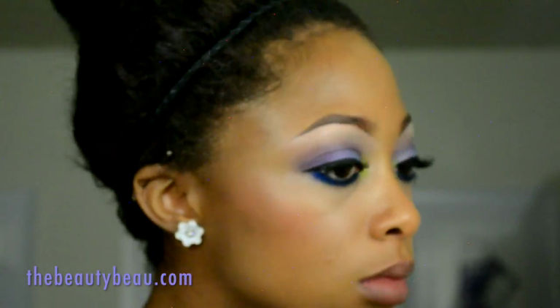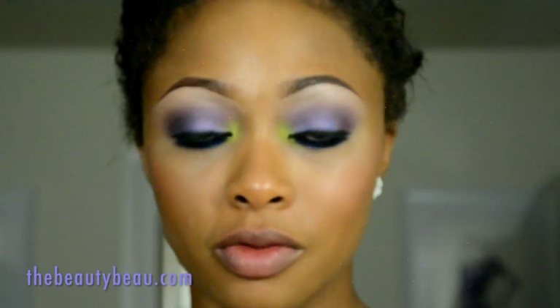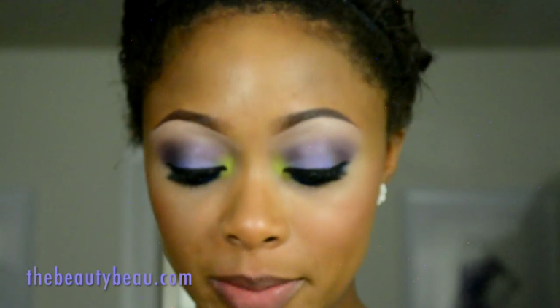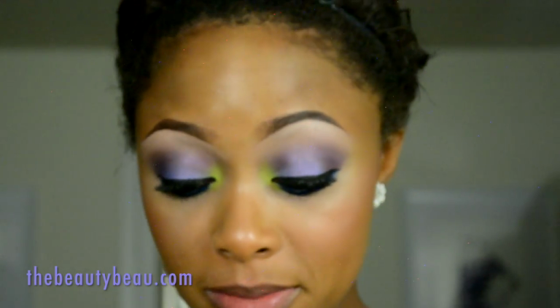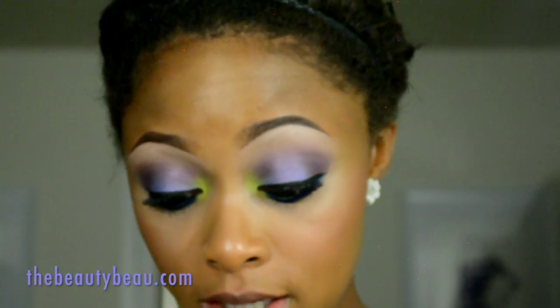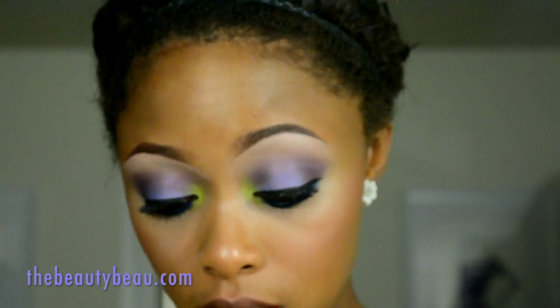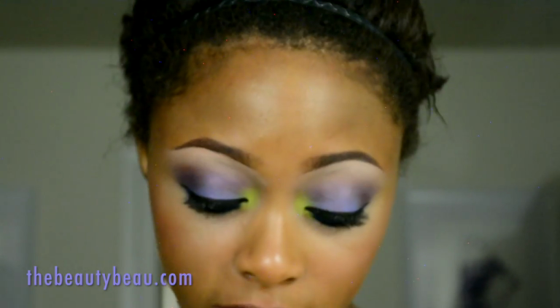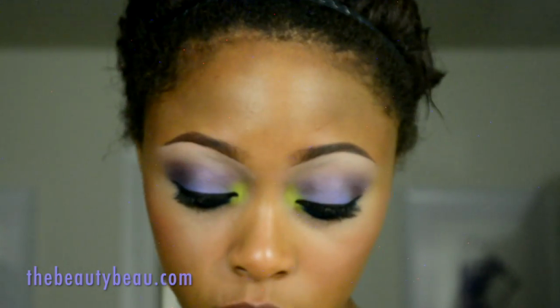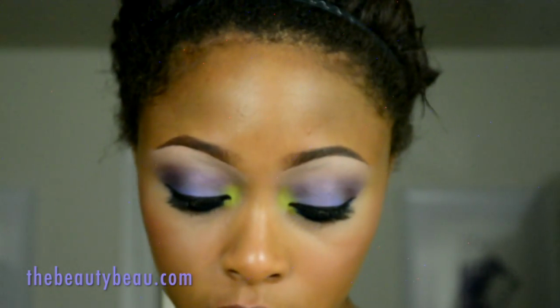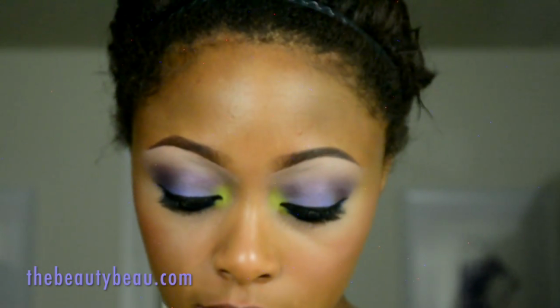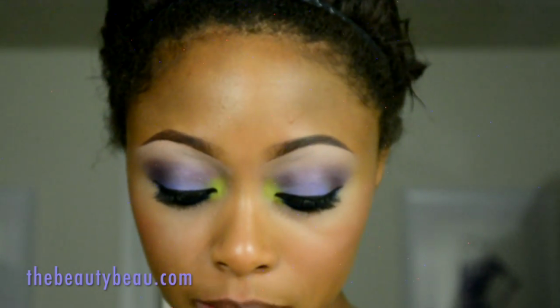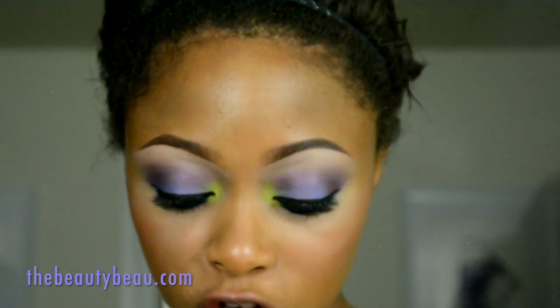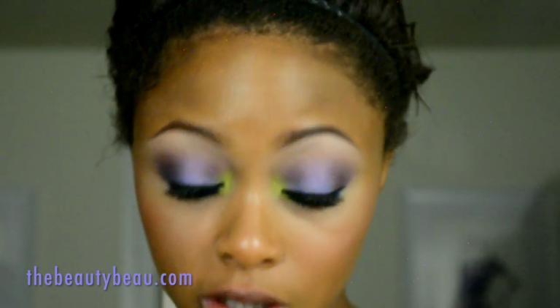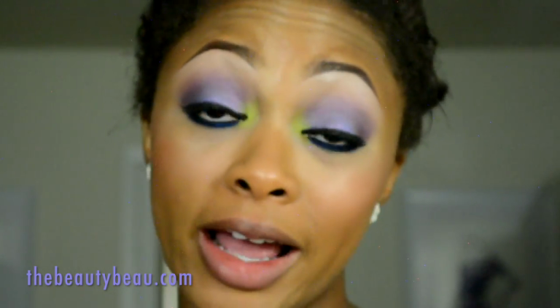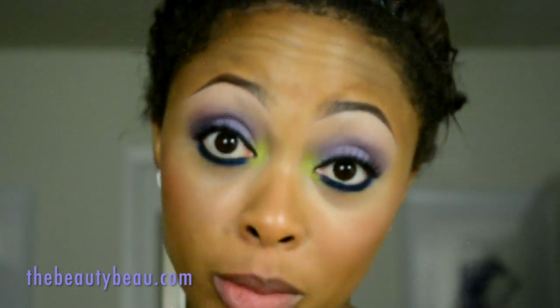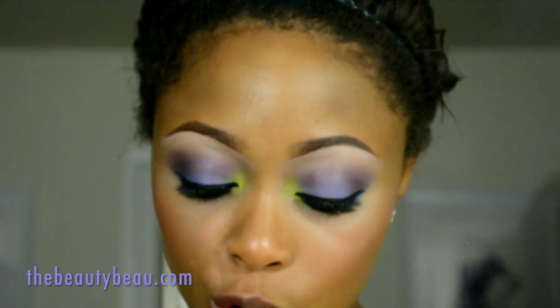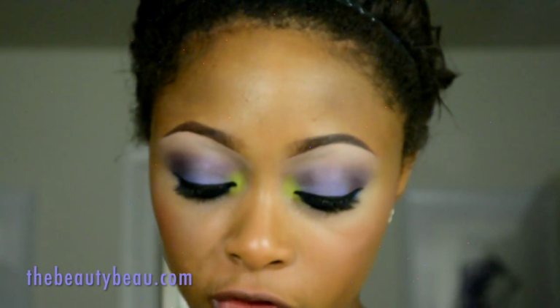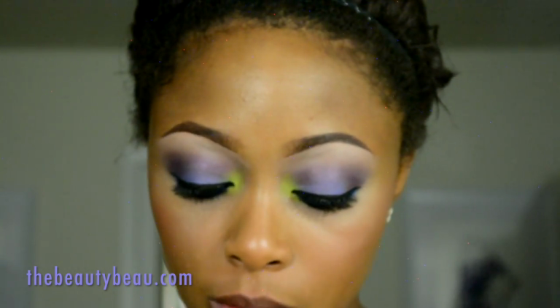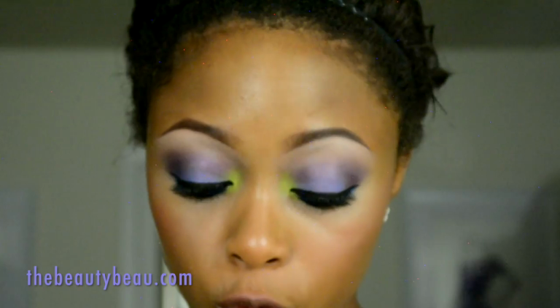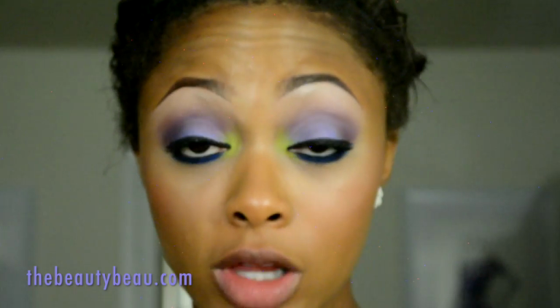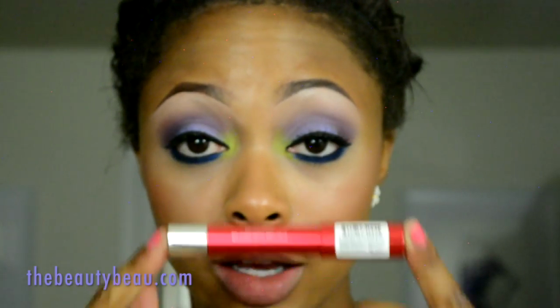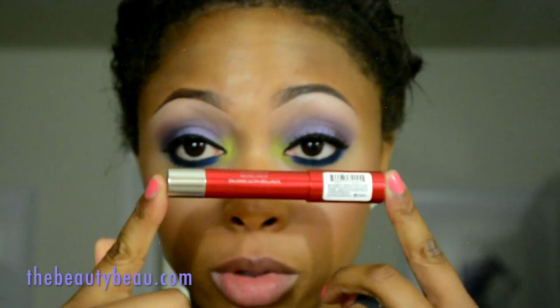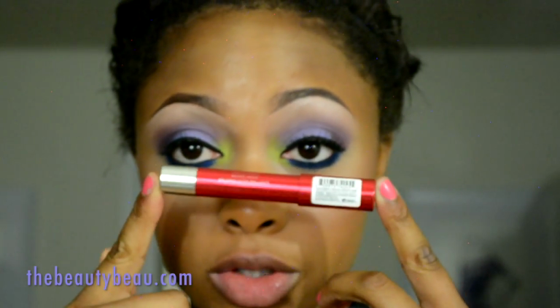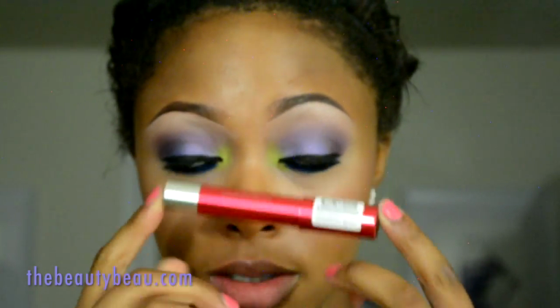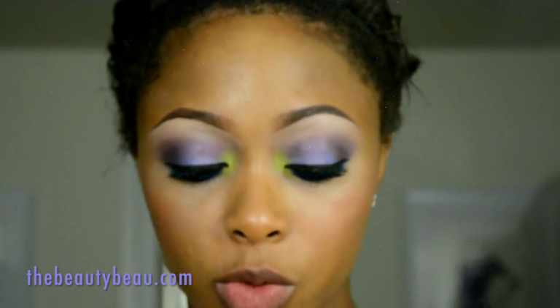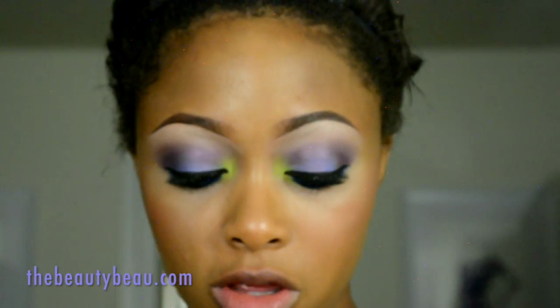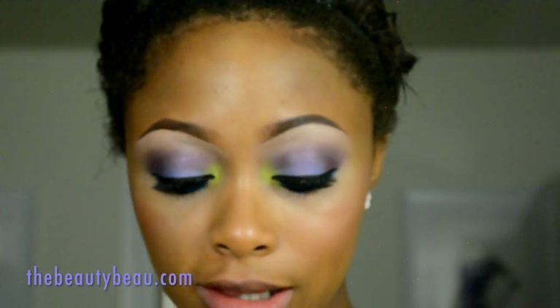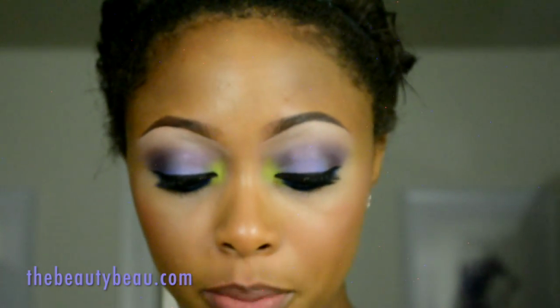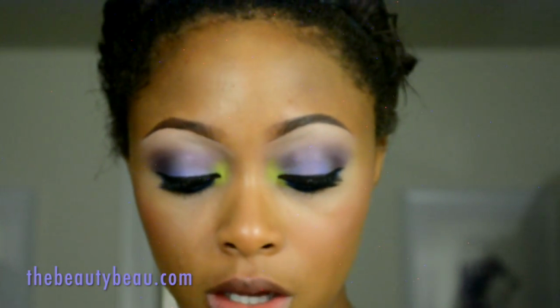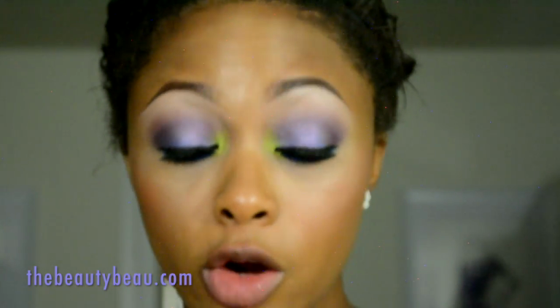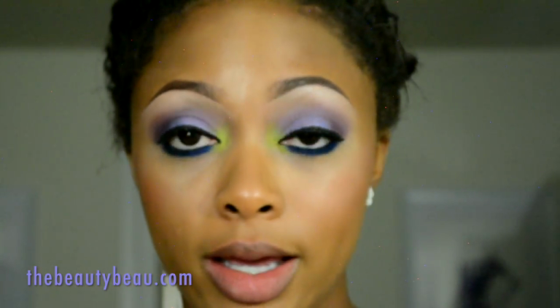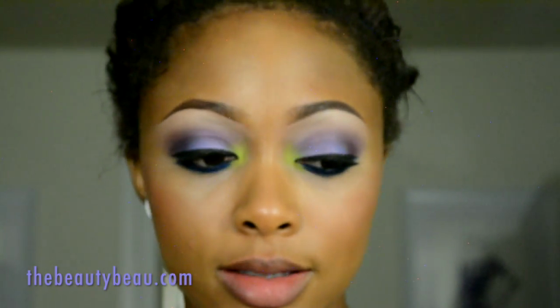For lips, I'm taking a lip lacquer balm from Revlon Colorburst — it's one of their lip crayons.